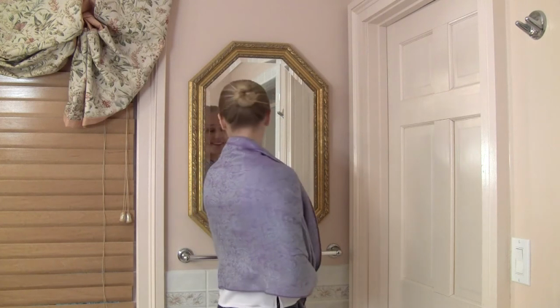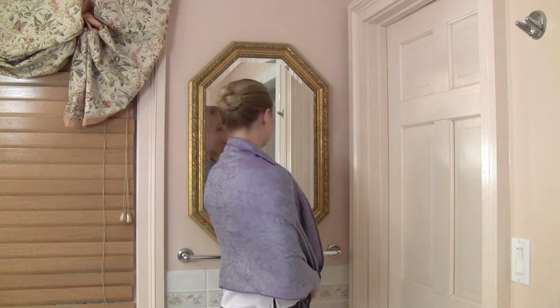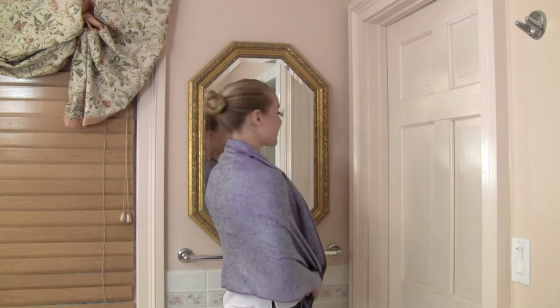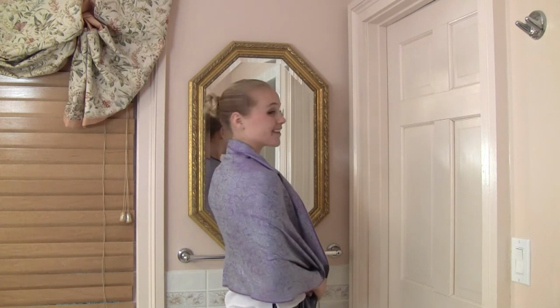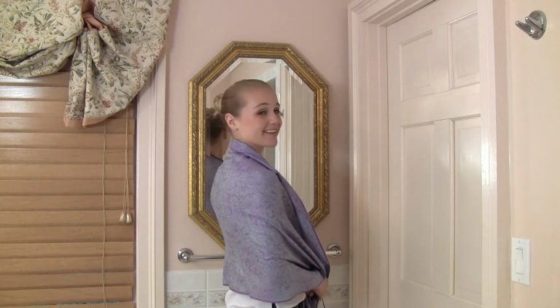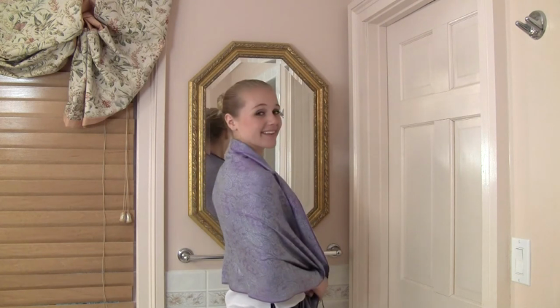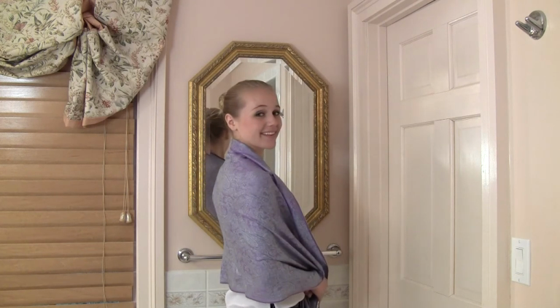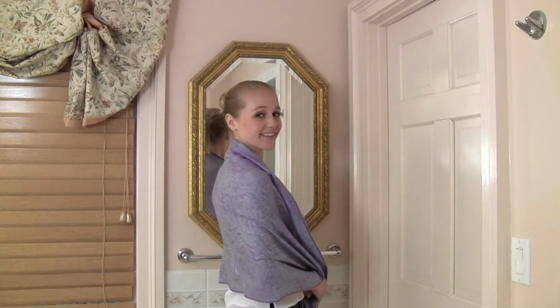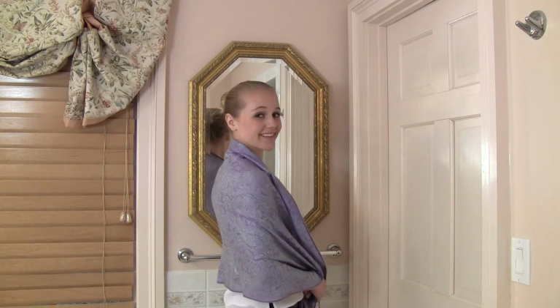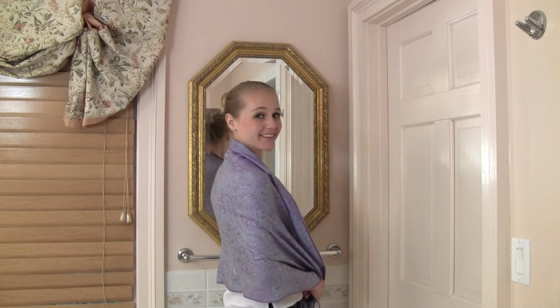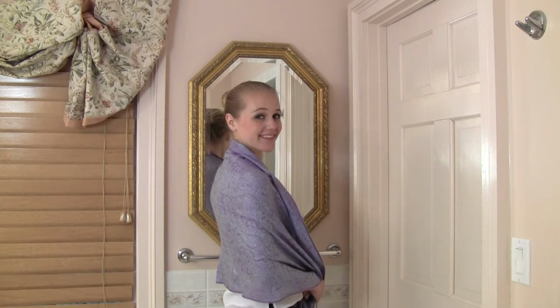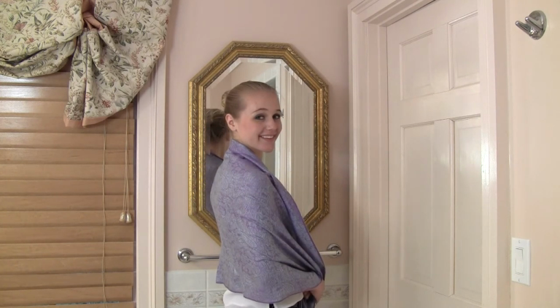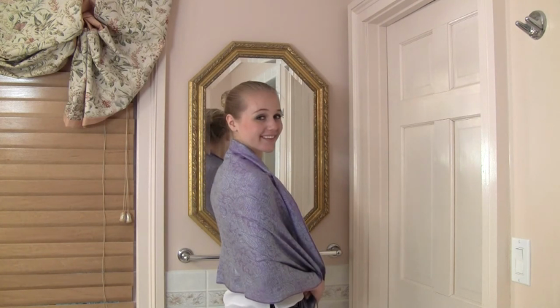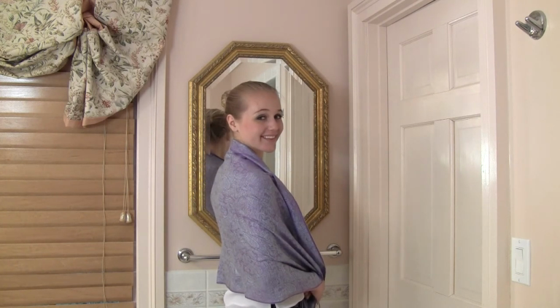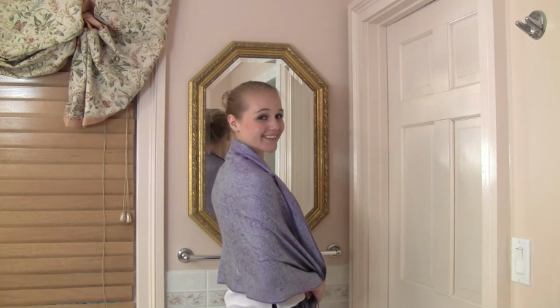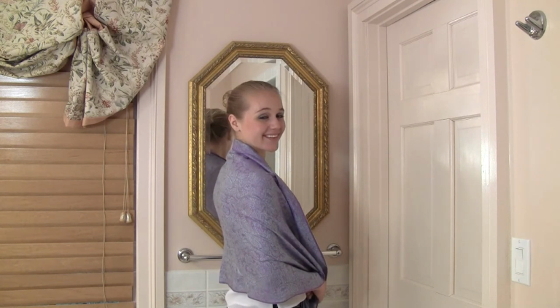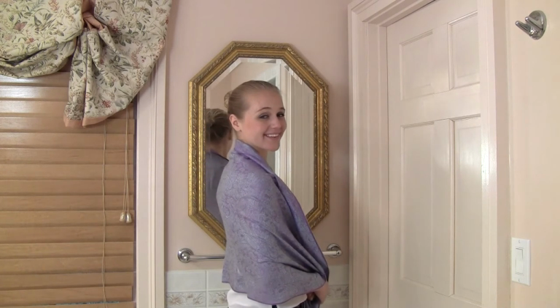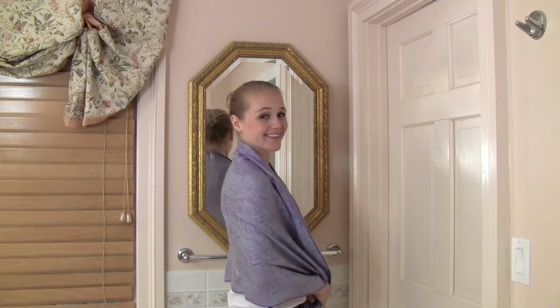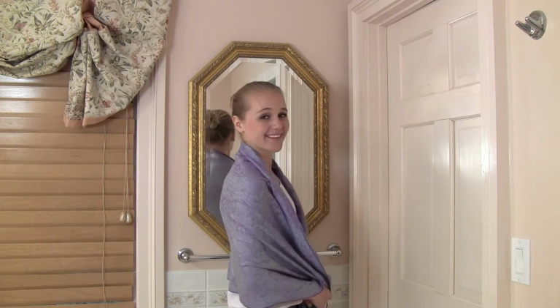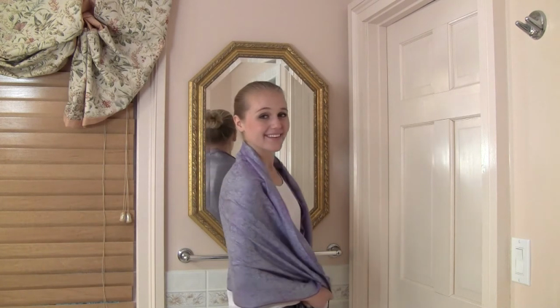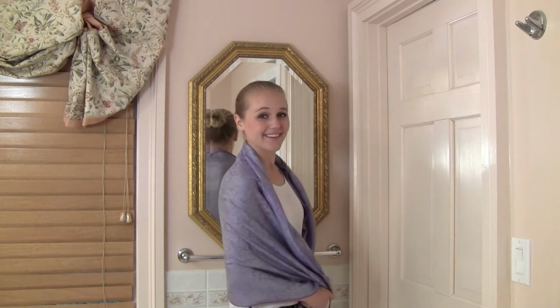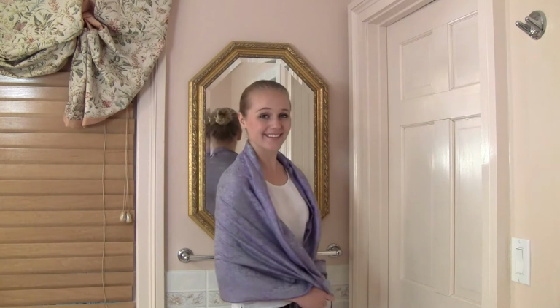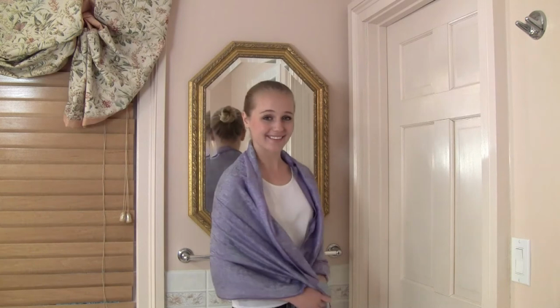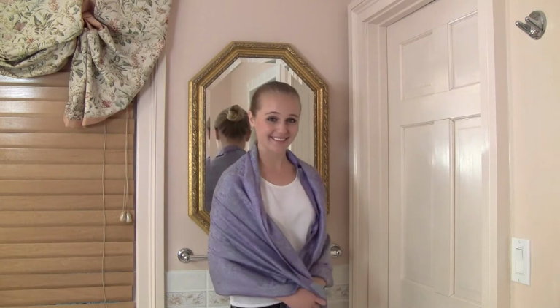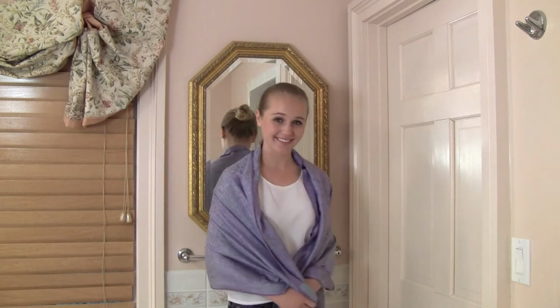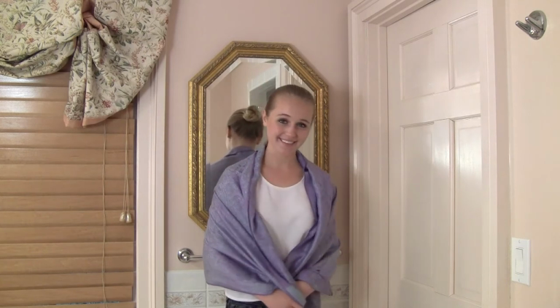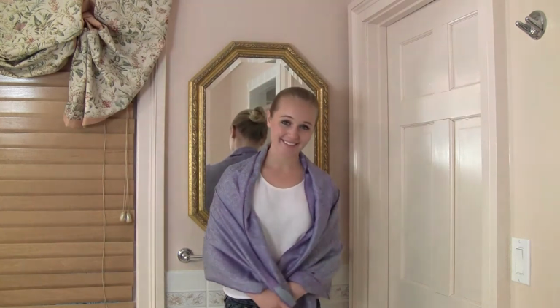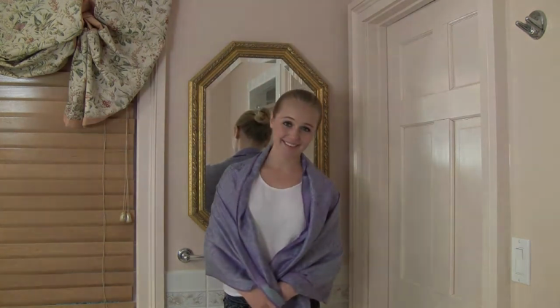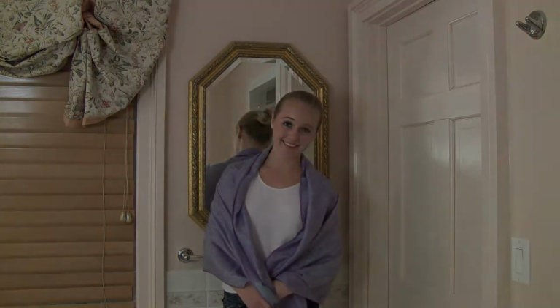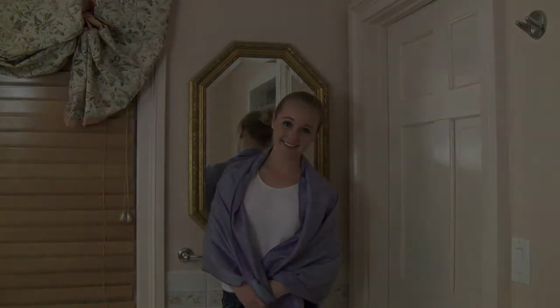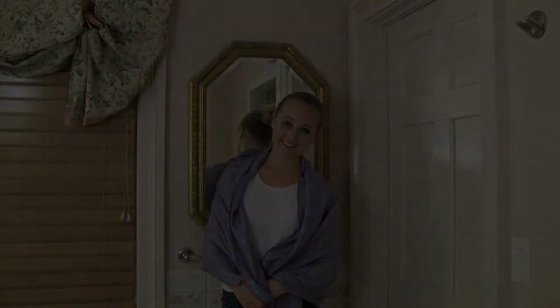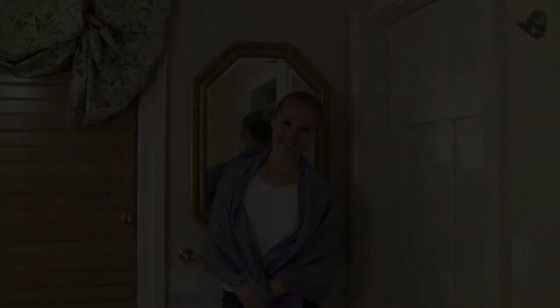Stick around for another minute to get a good look at what the scarf looks like outside with an outfit and your hair down.